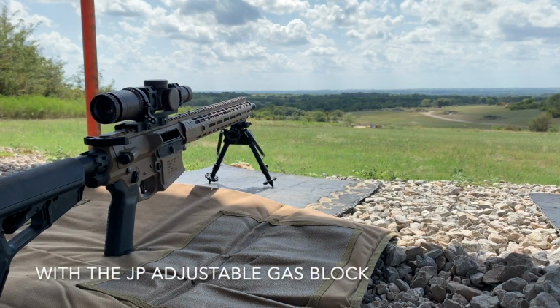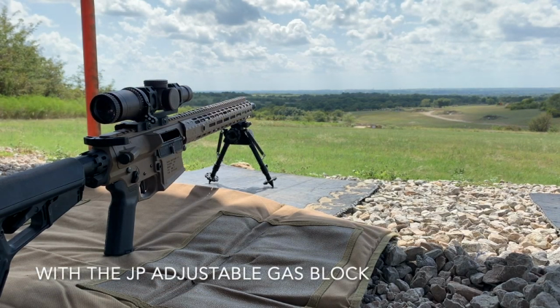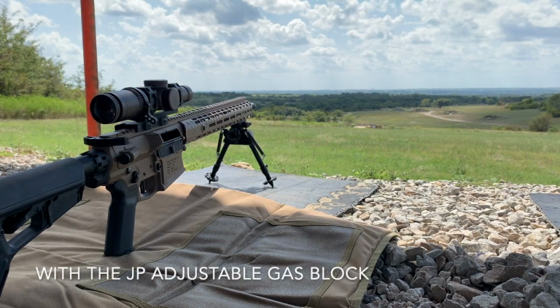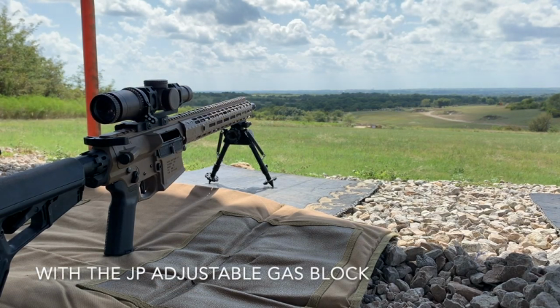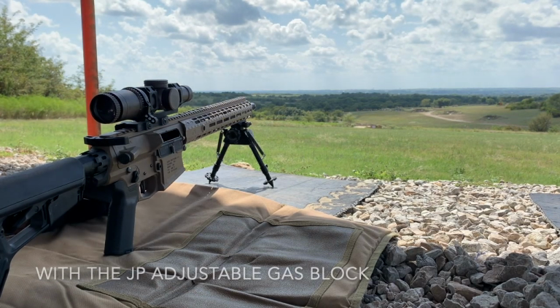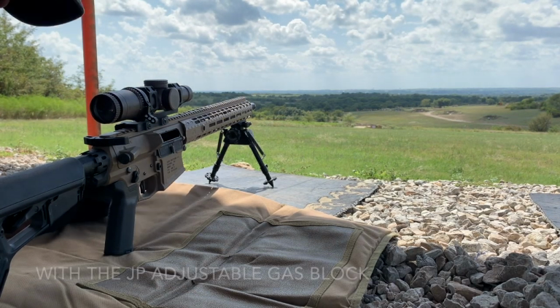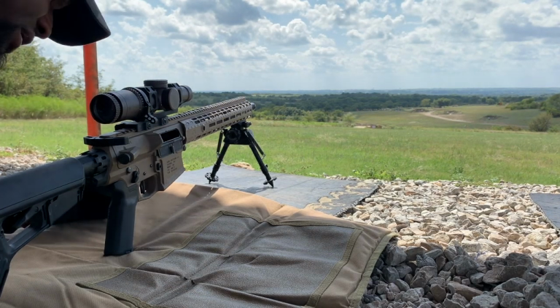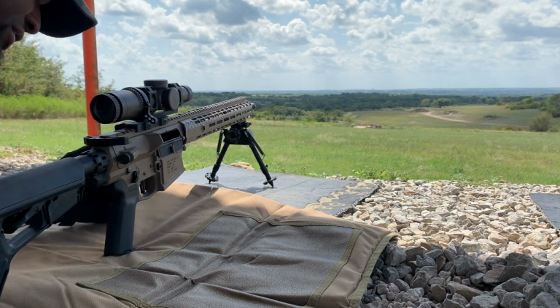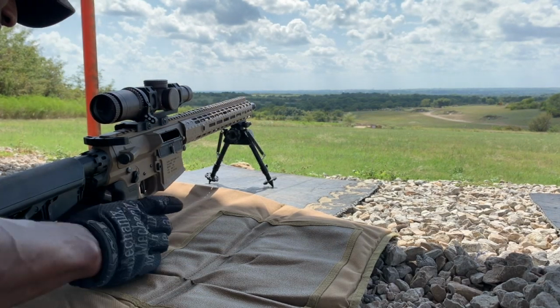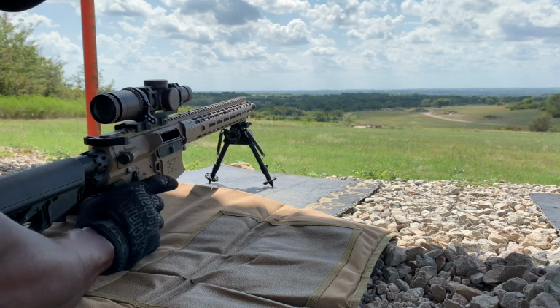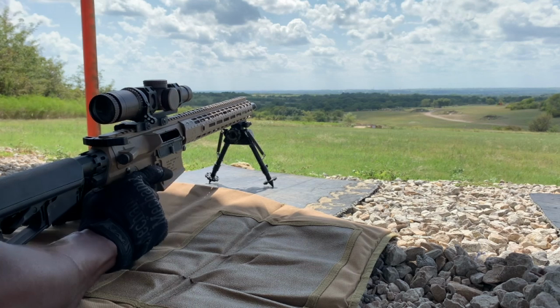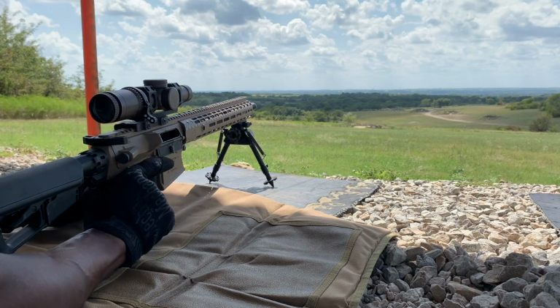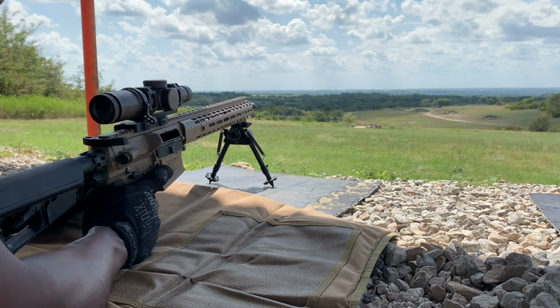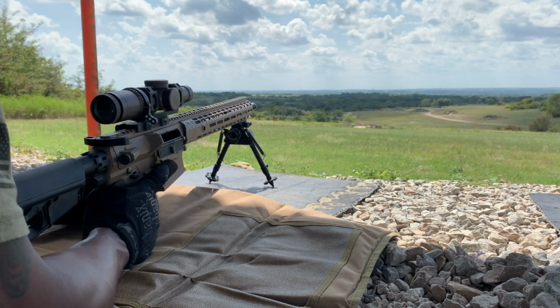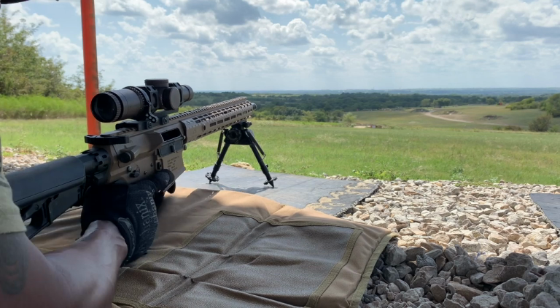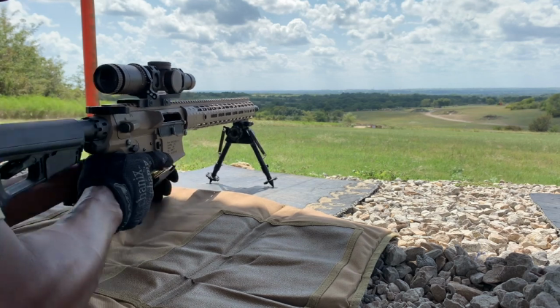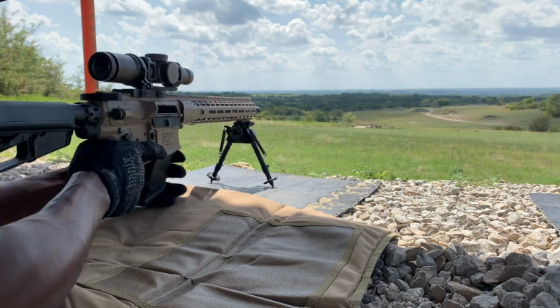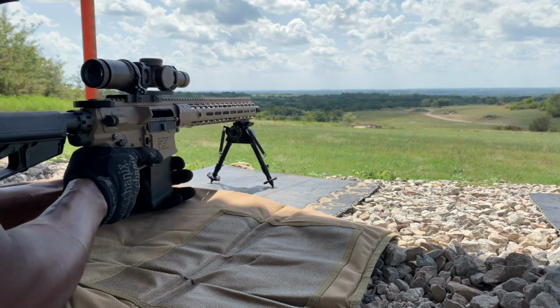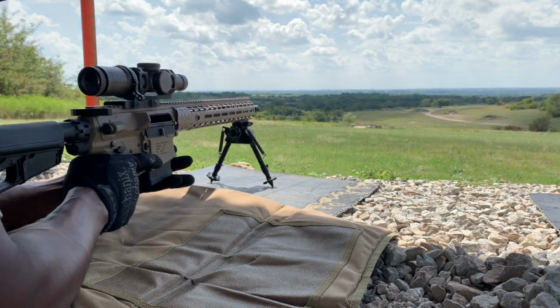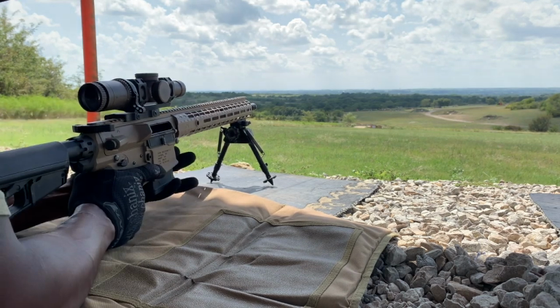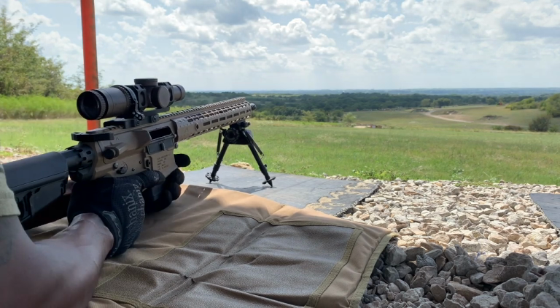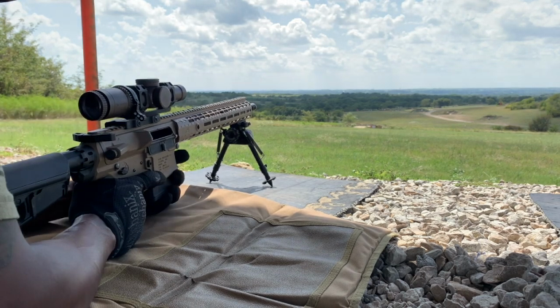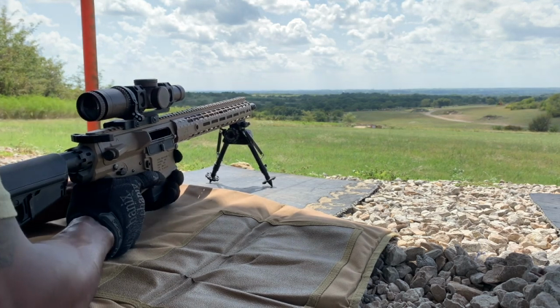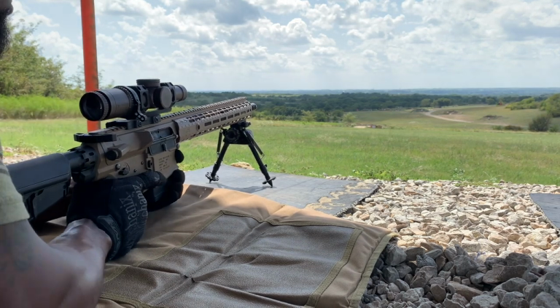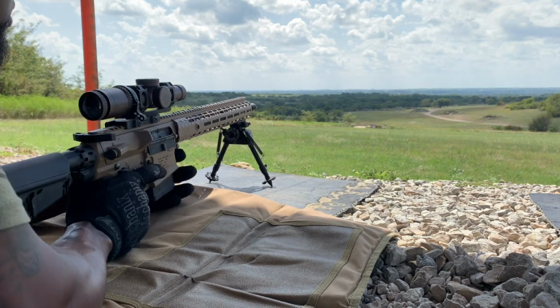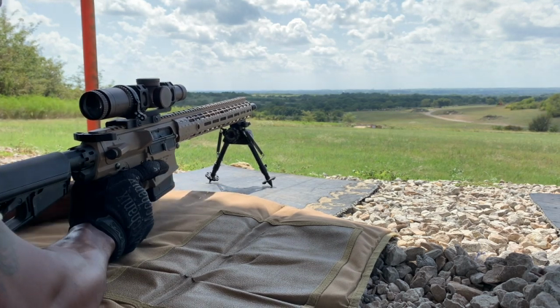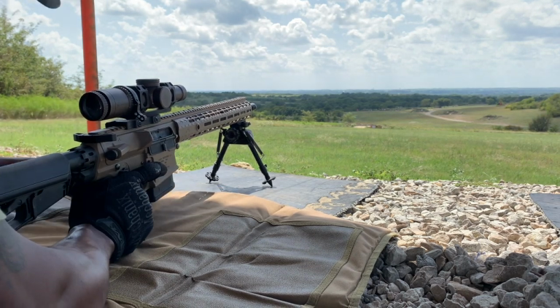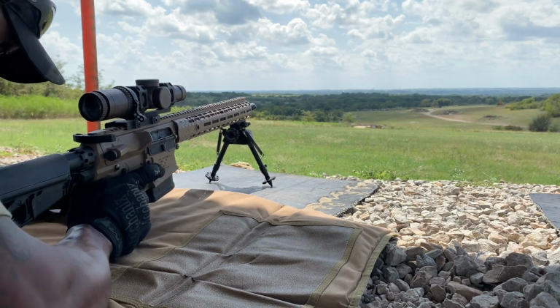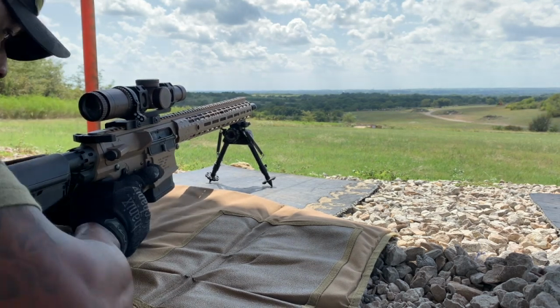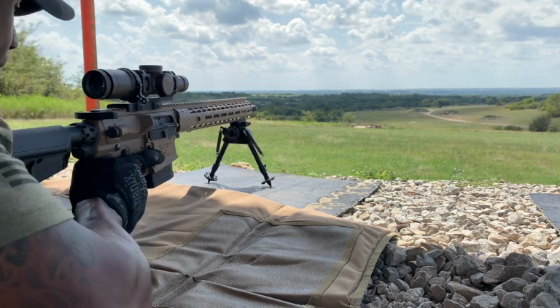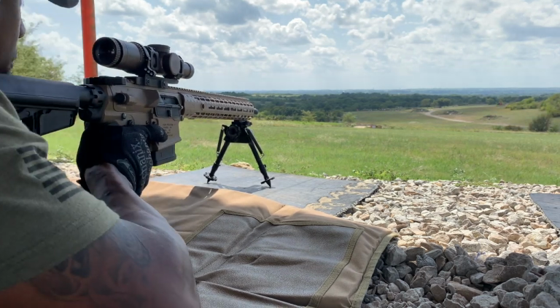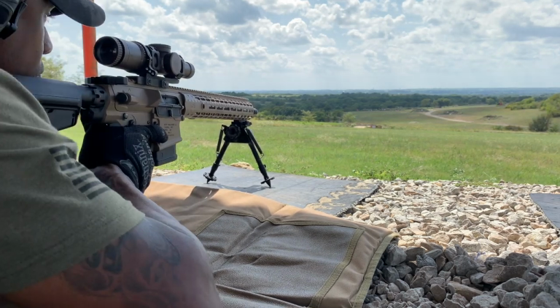We're going to do some footage here at 350 yards.